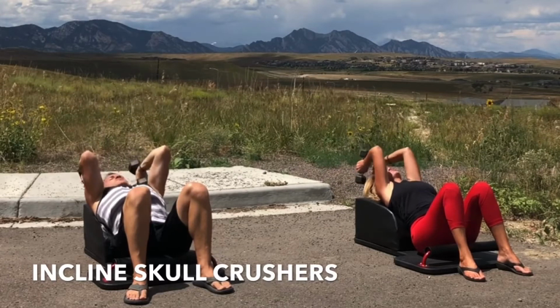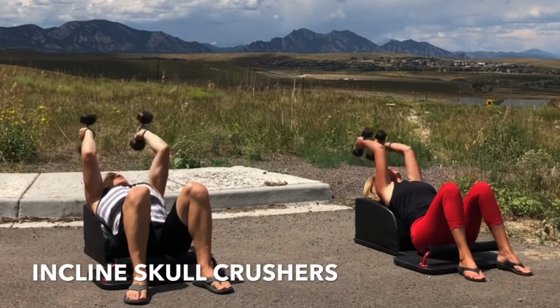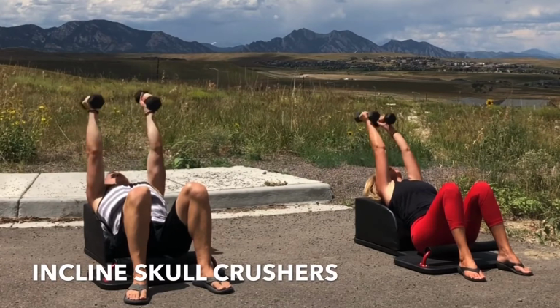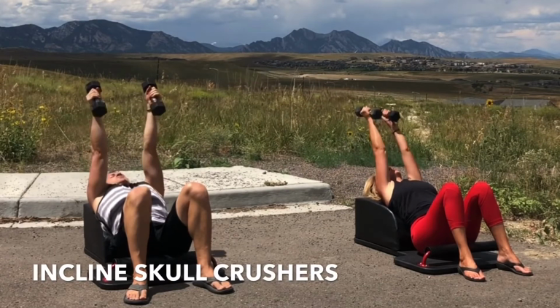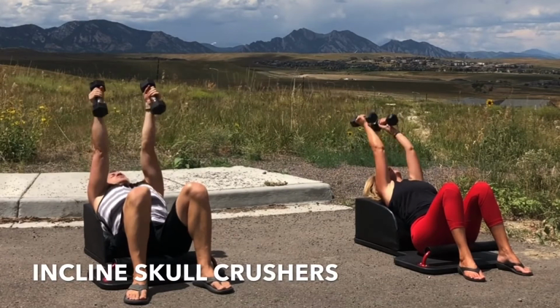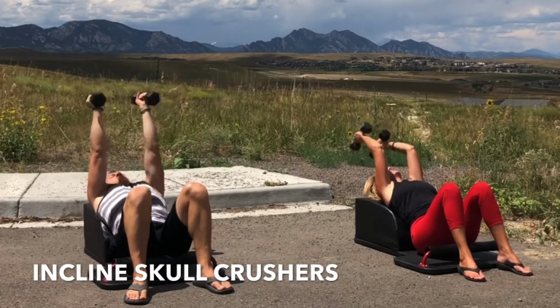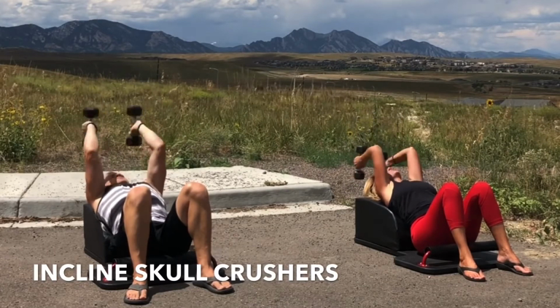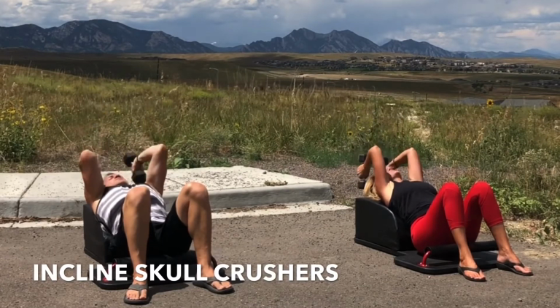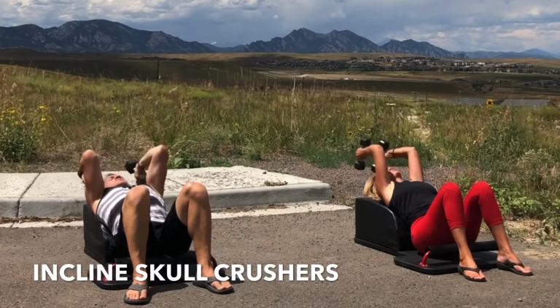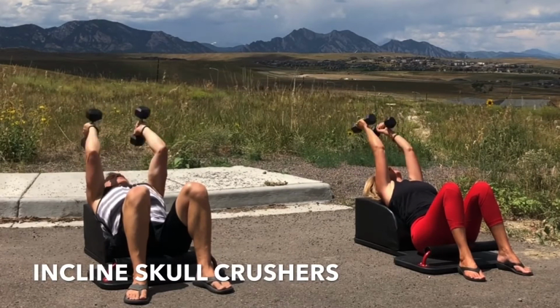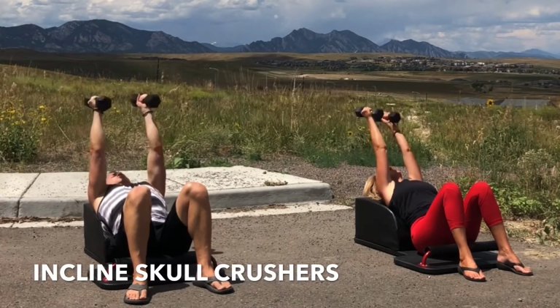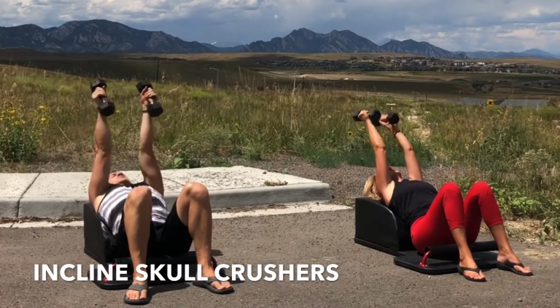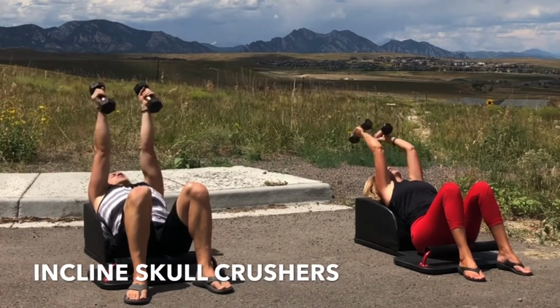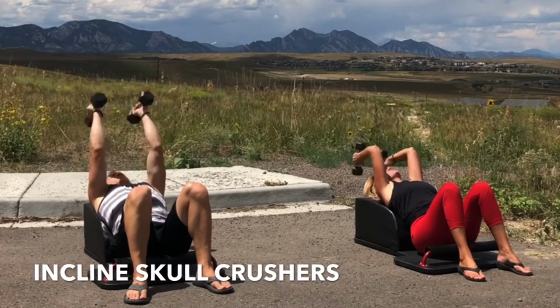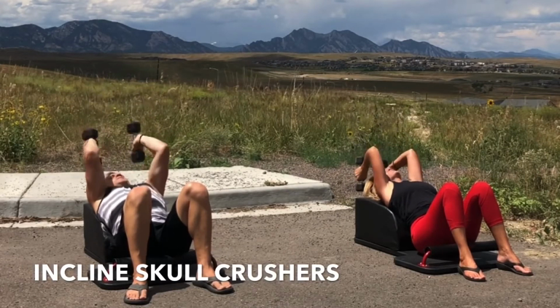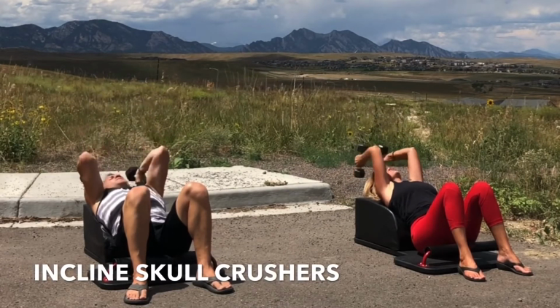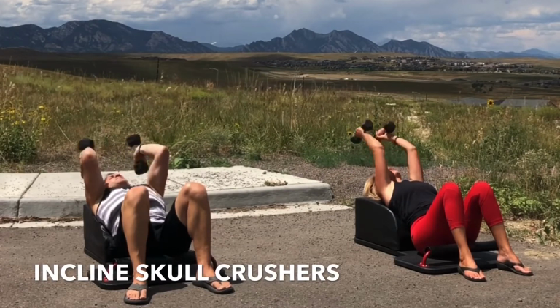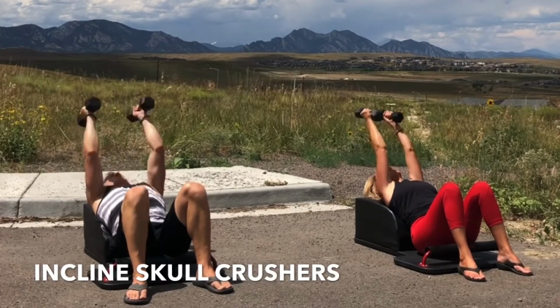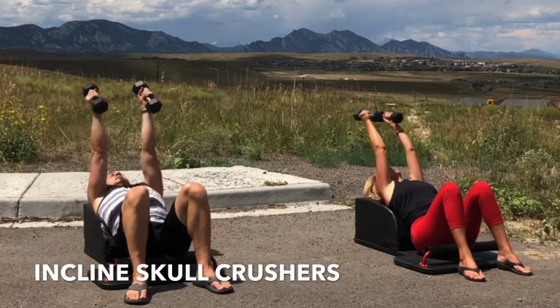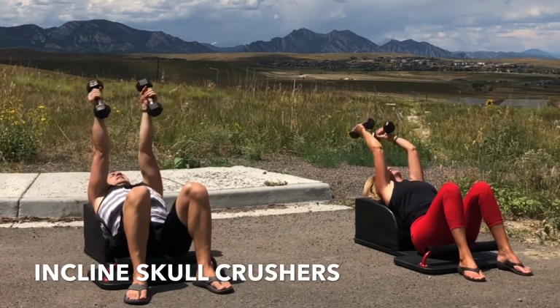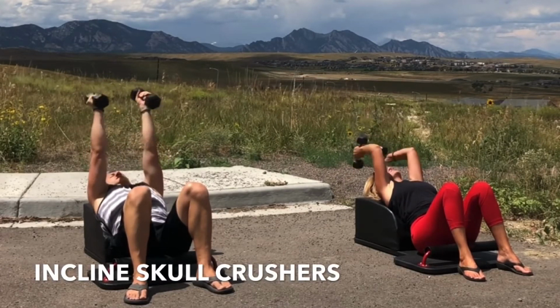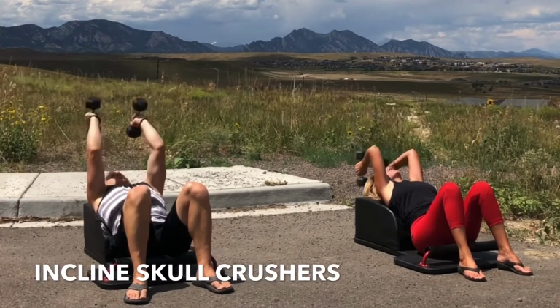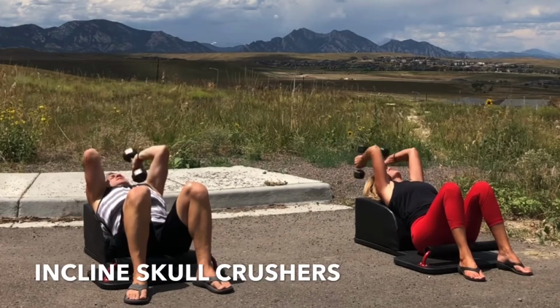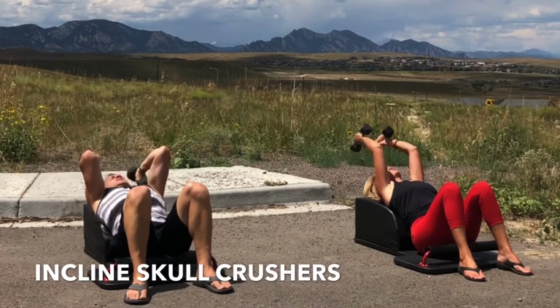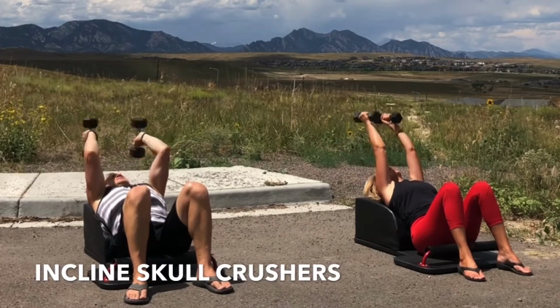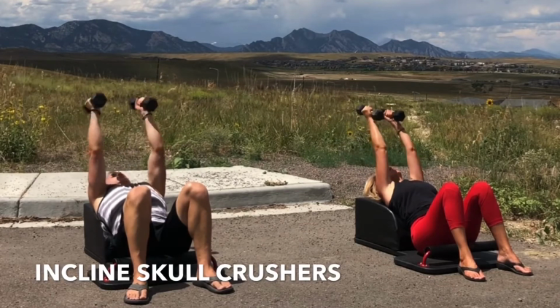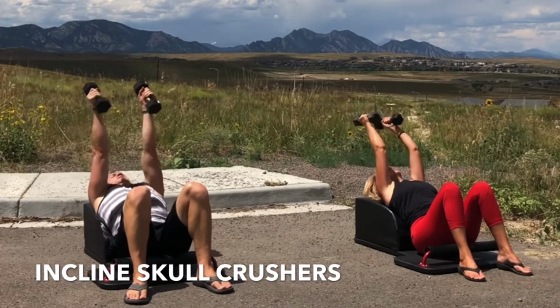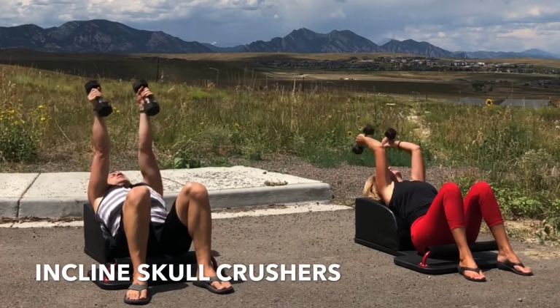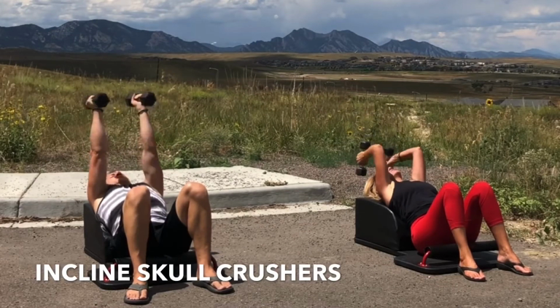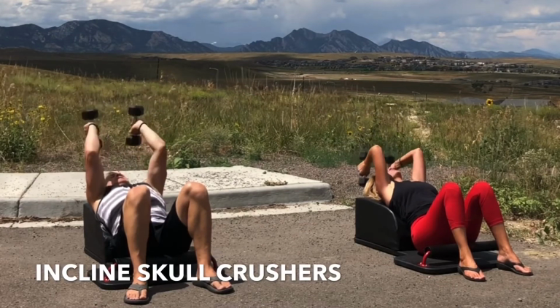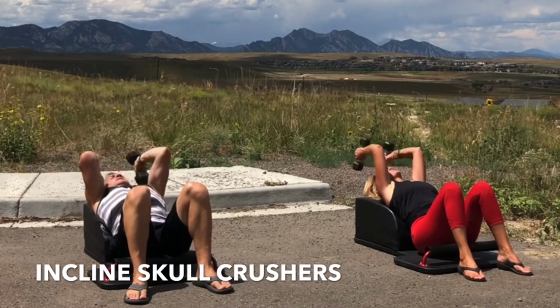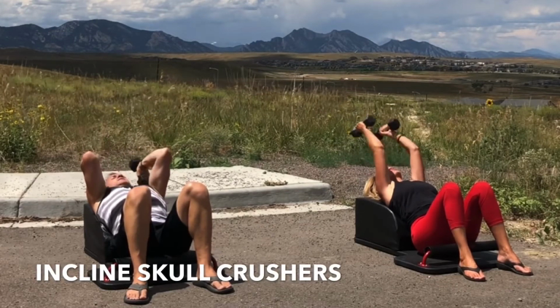Inhale, bend at your elbows. Exhale, fully extend your arms, engaging the triceps. Inhale, lower with control. Exhale, extend and engage.